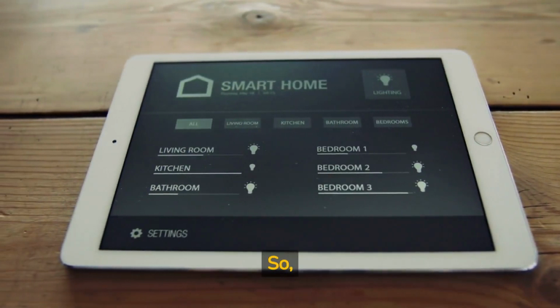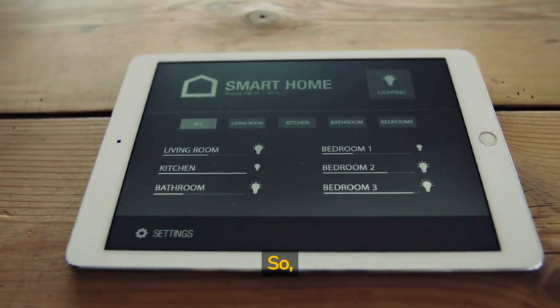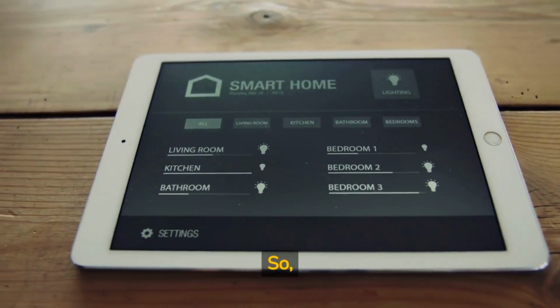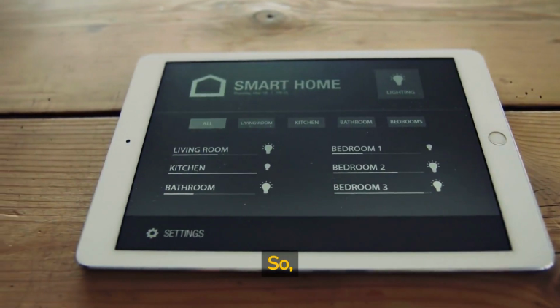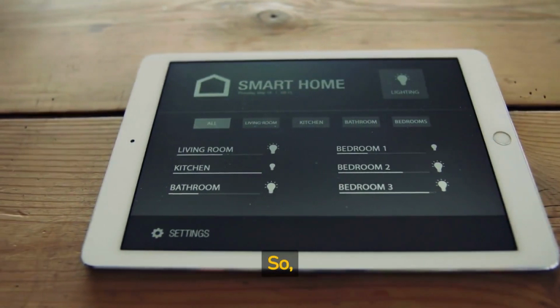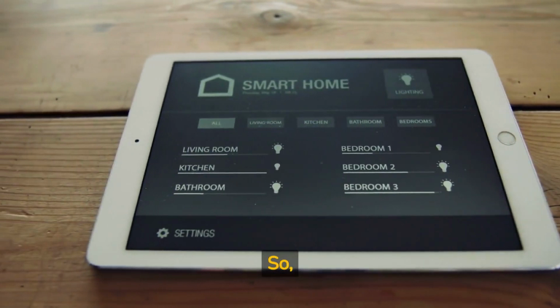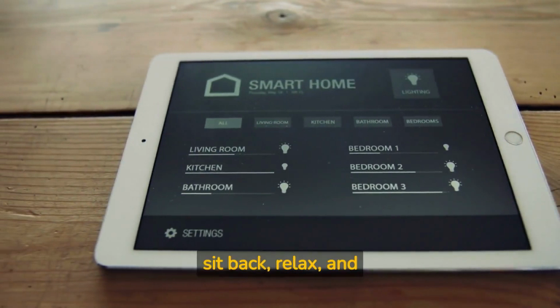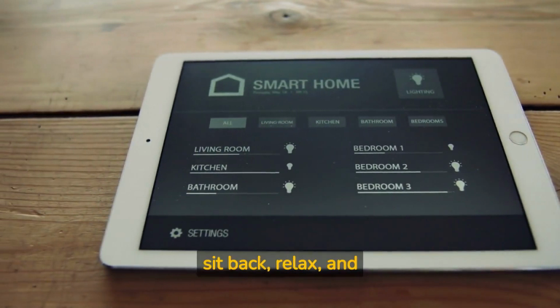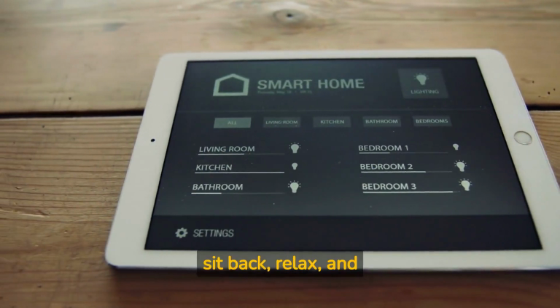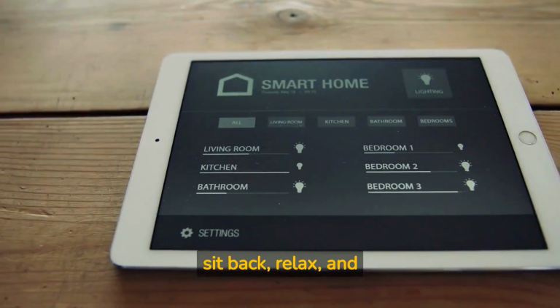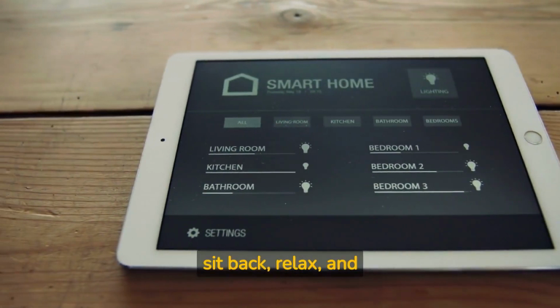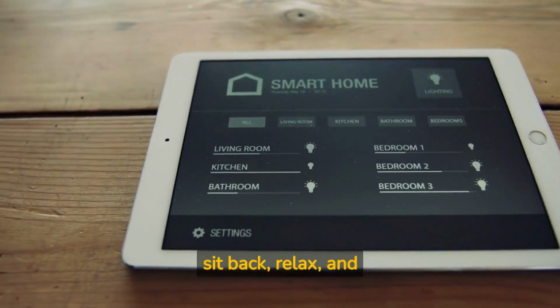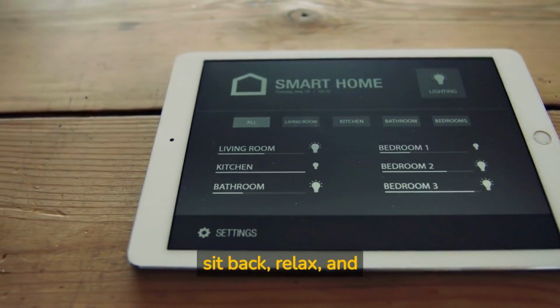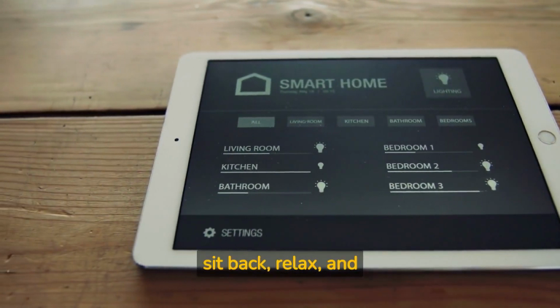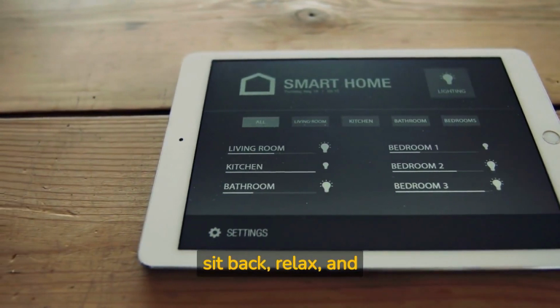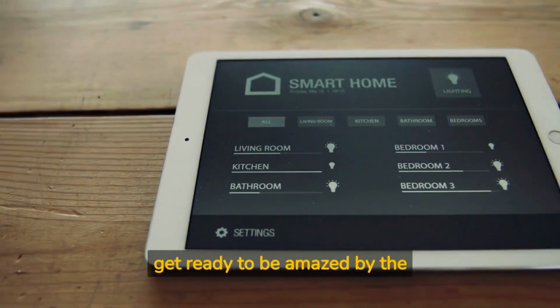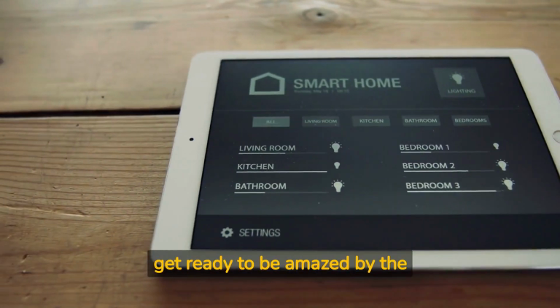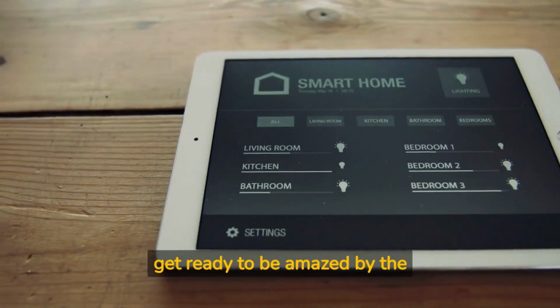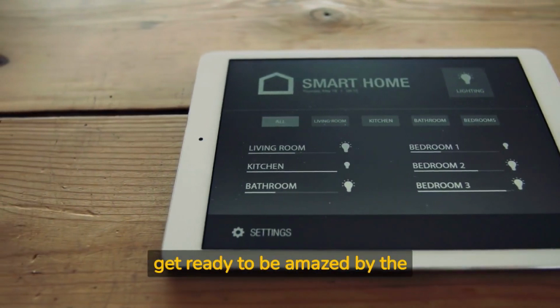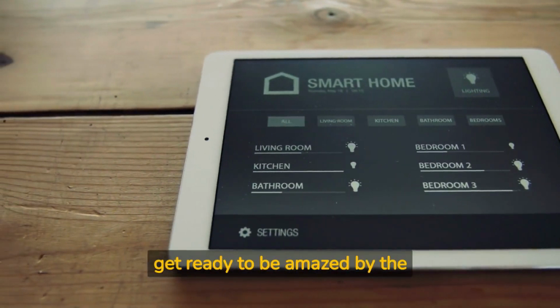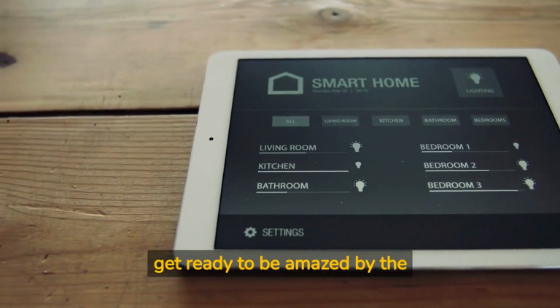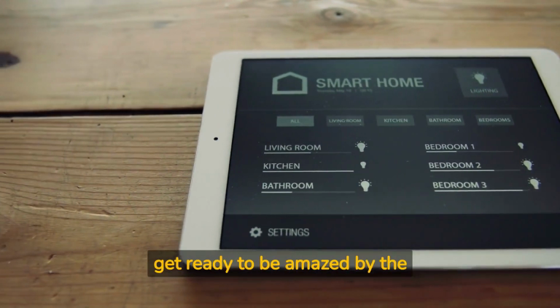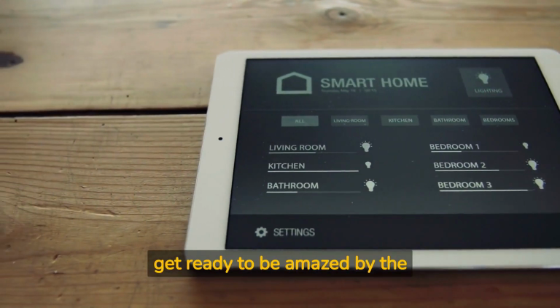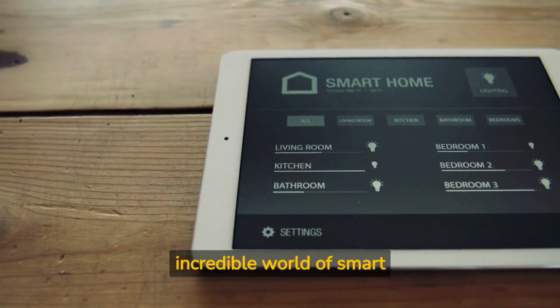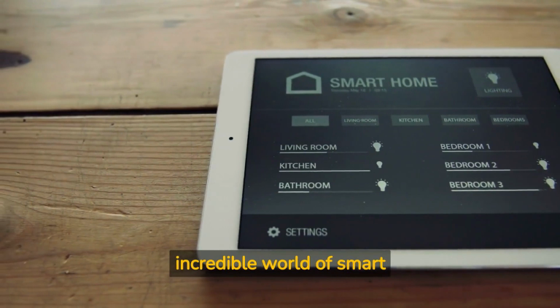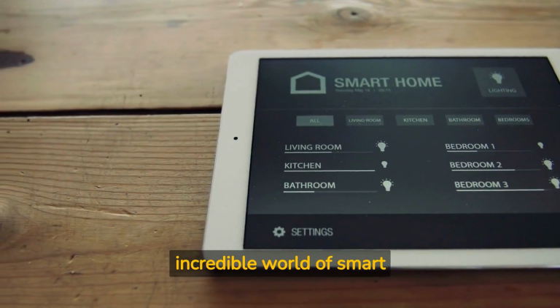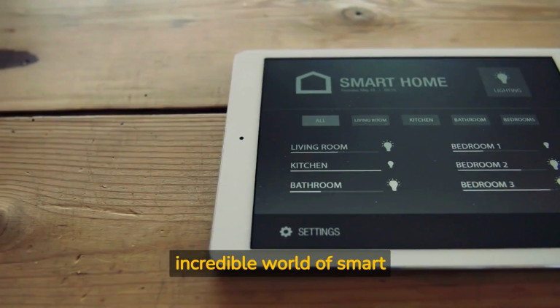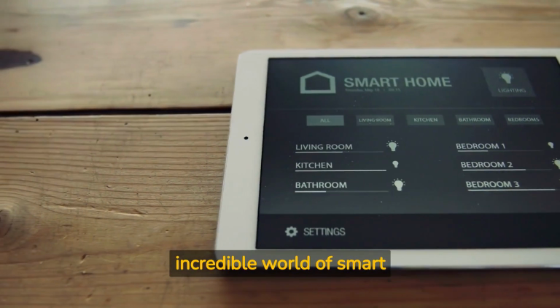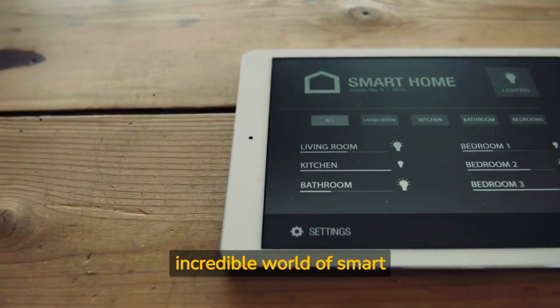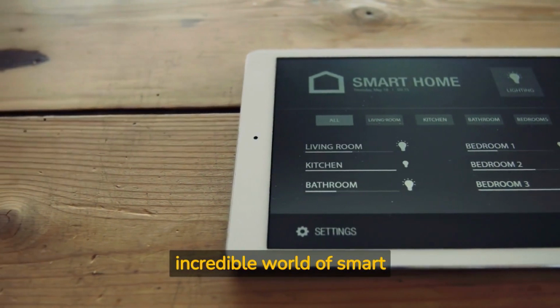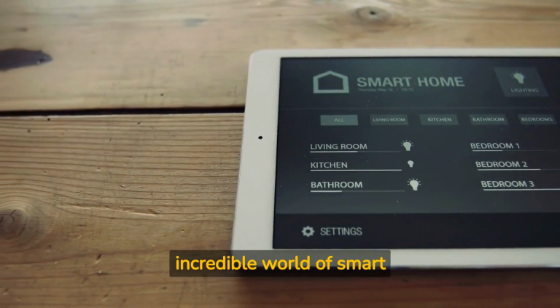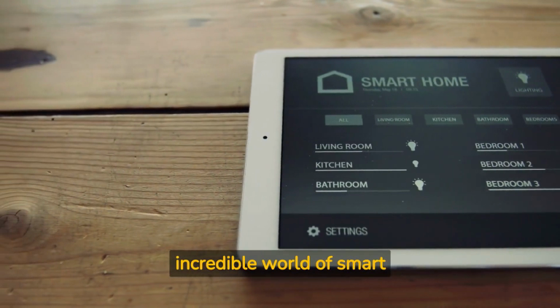So sit back, relax, and get ready to be amazed by the incredible world of smart homes.